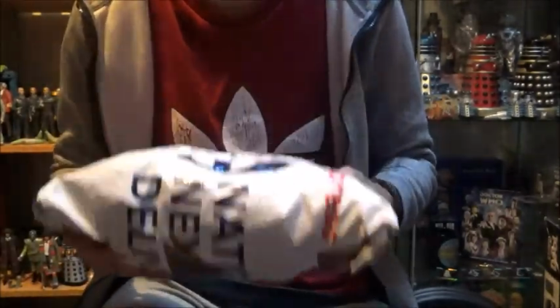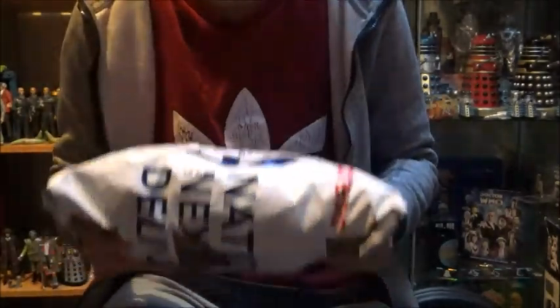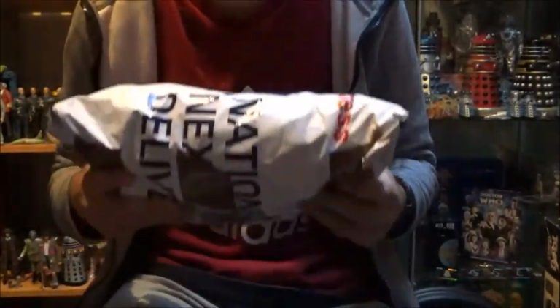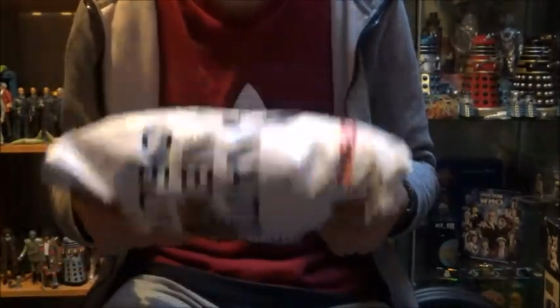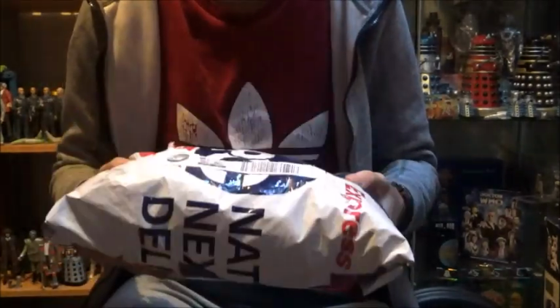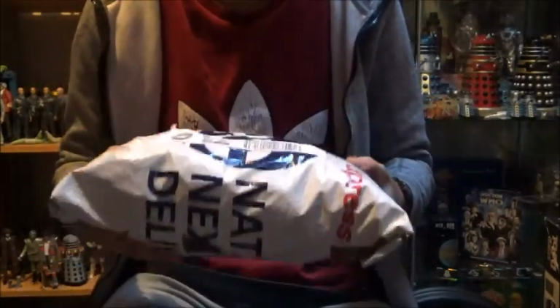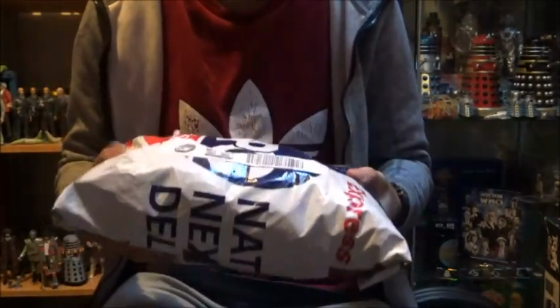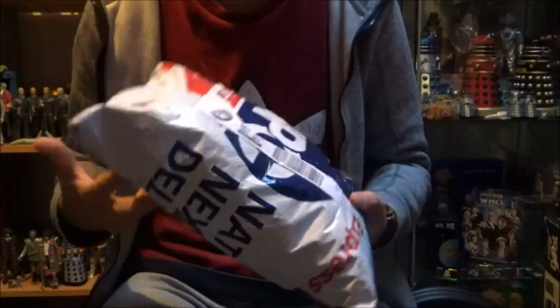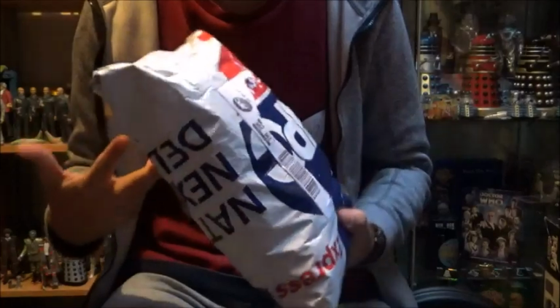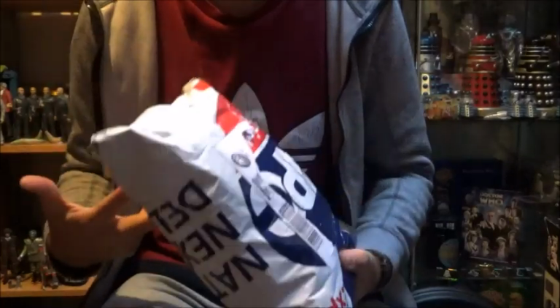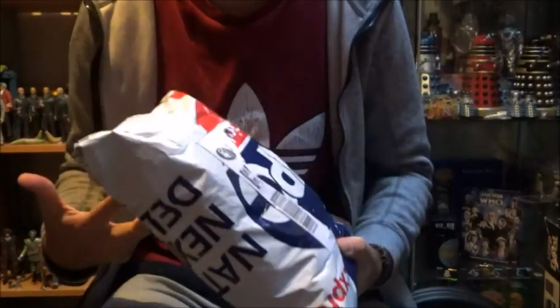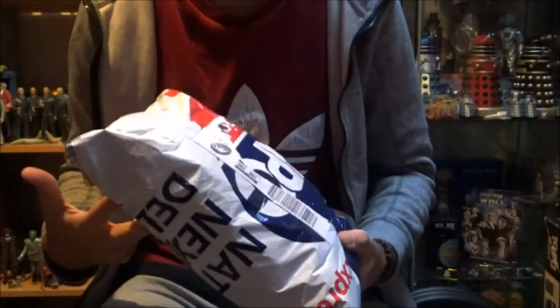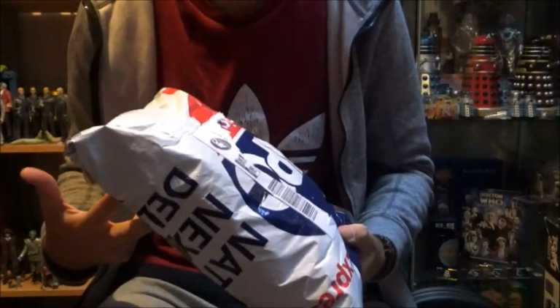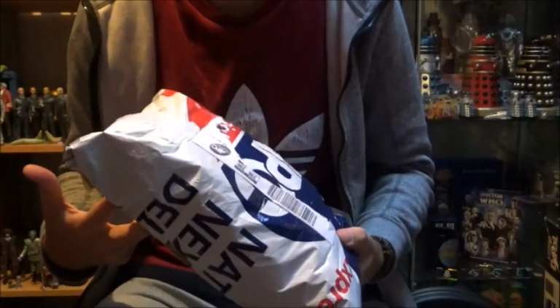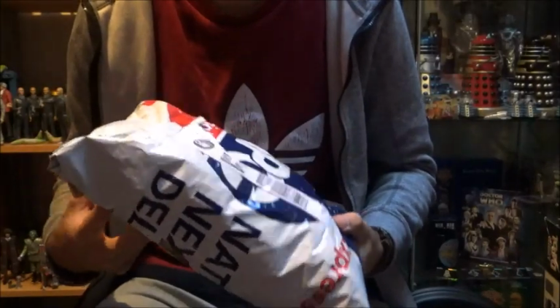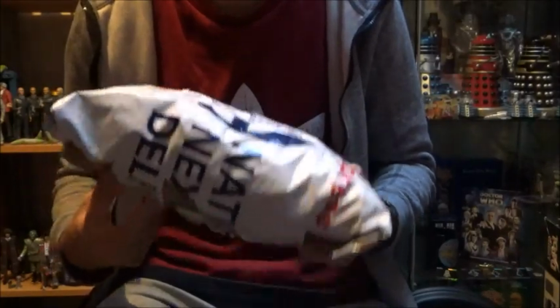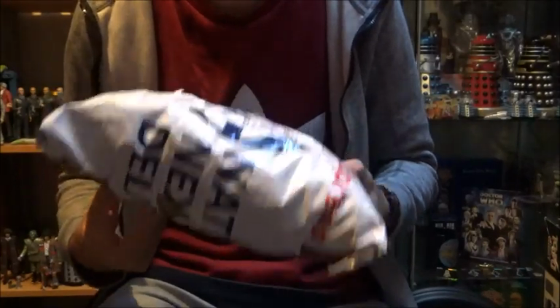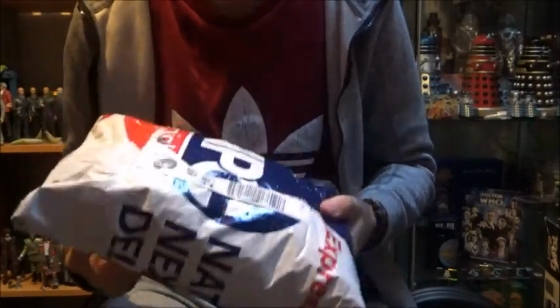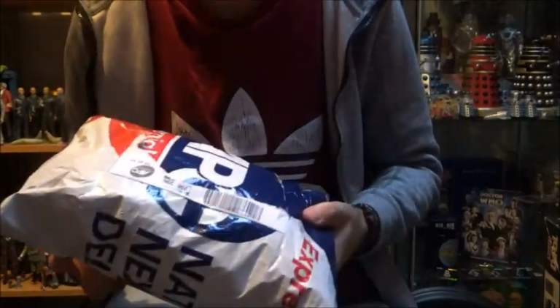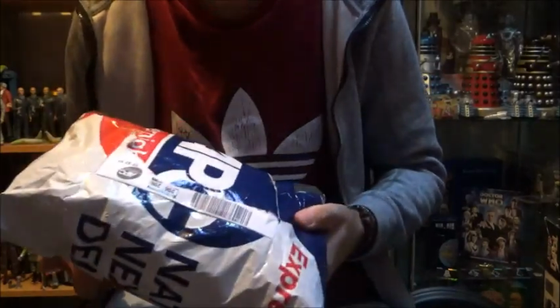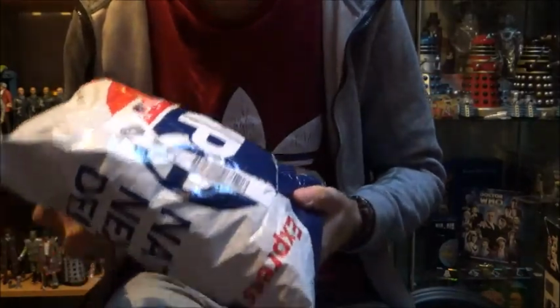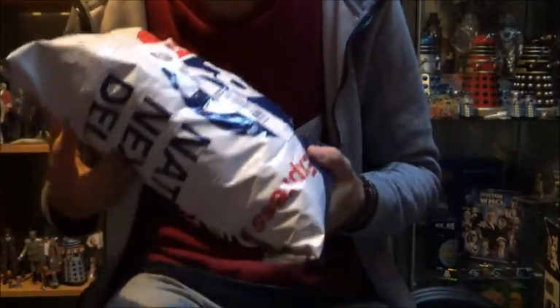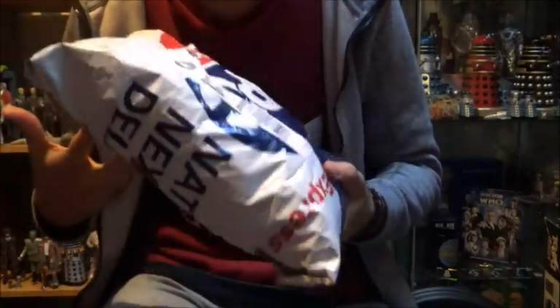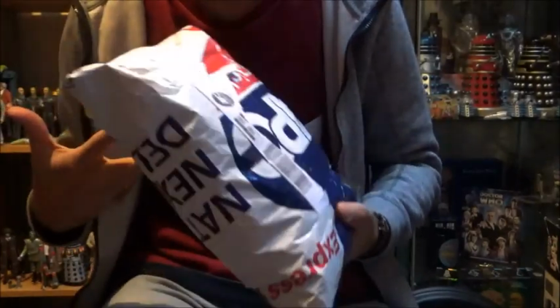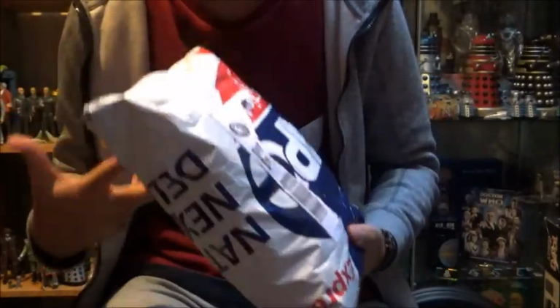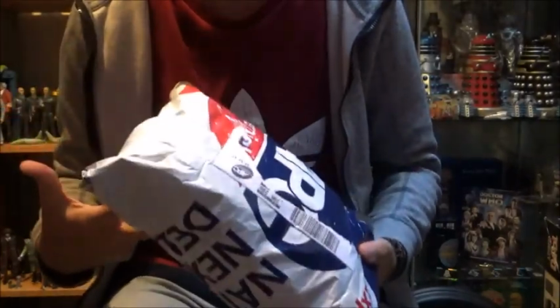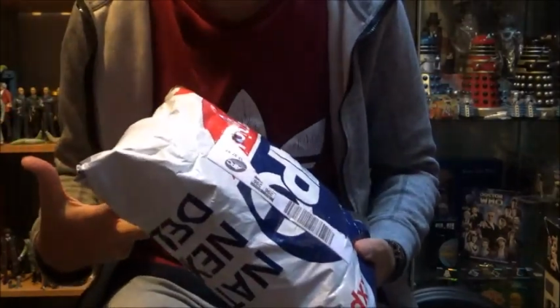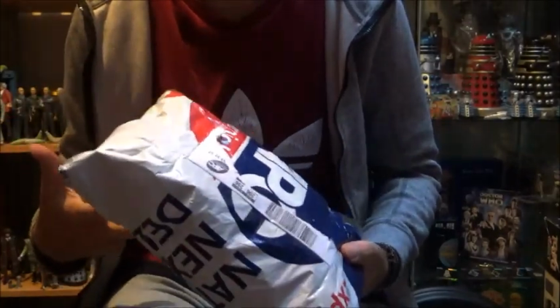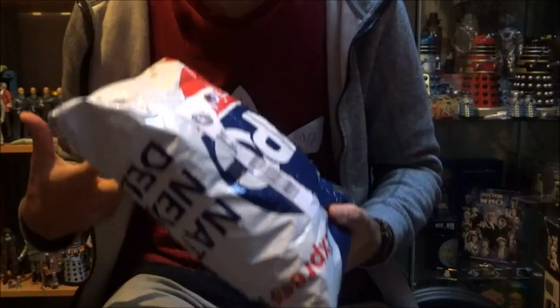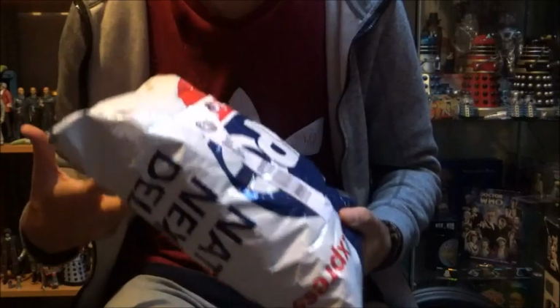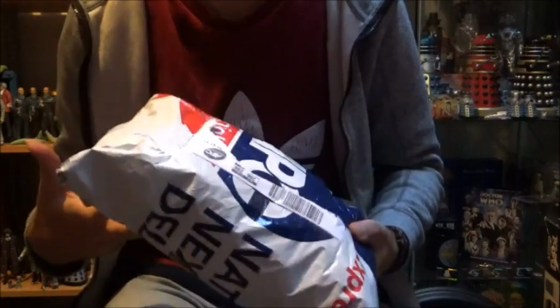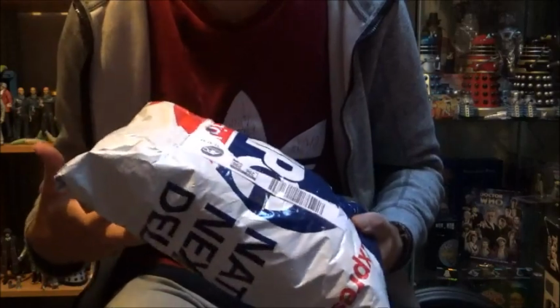So thank you very much - this video wouldn't have been possible without you. If there's anybody else out there selling any part of their classic character options figures, get in touch and maybe we can do exactly the same. So let's get on with the video - I can't wait to finally open this package and see what we've got inside.